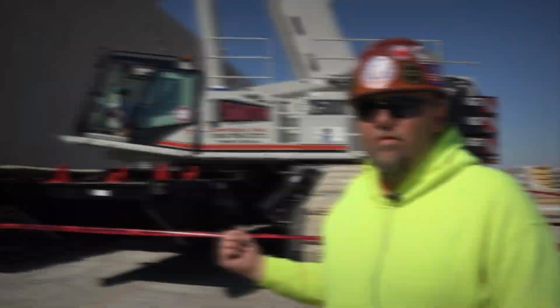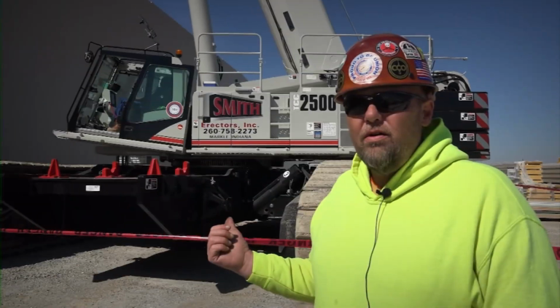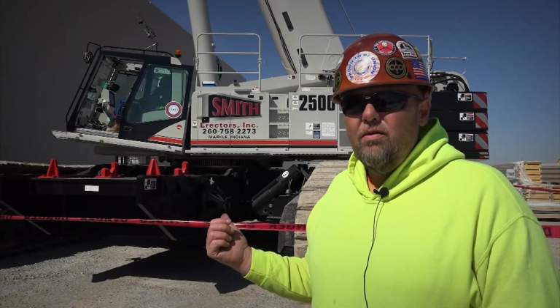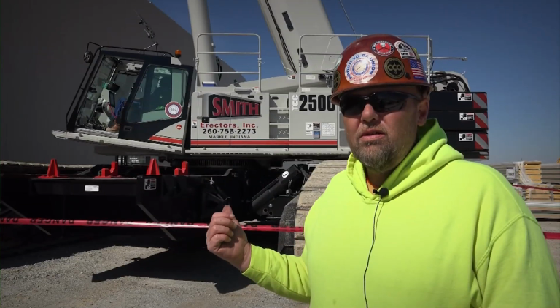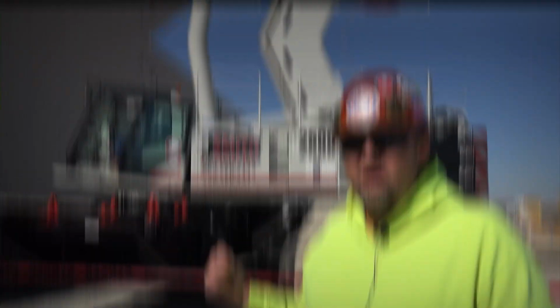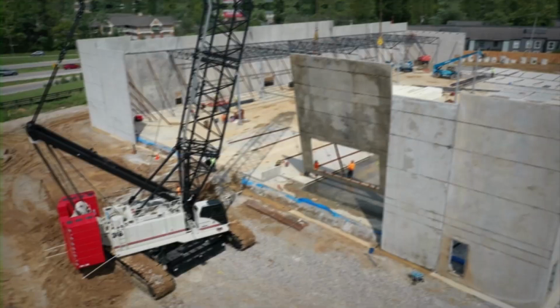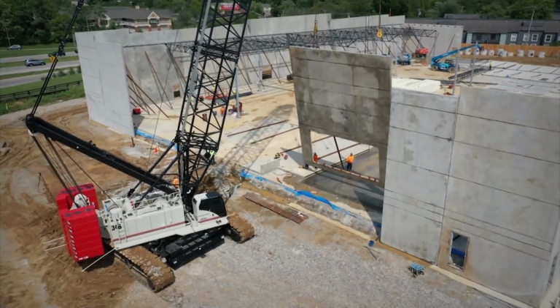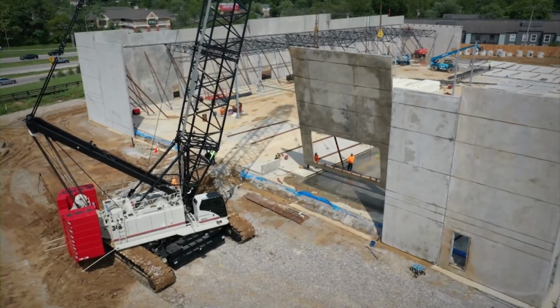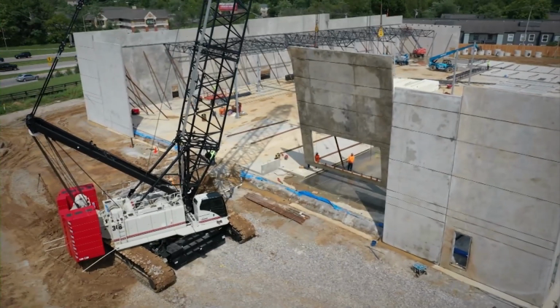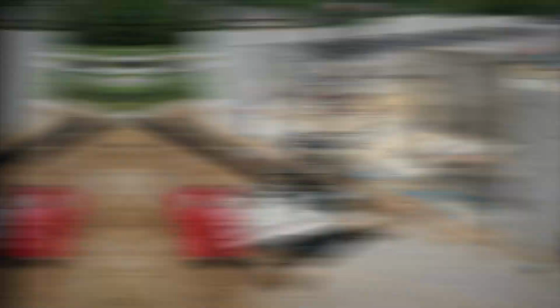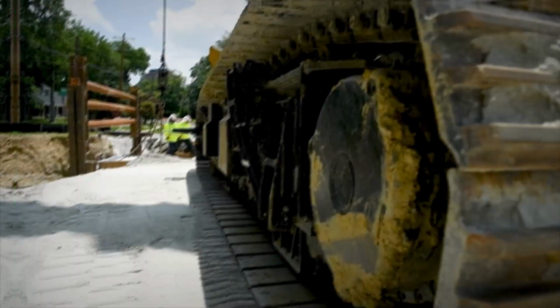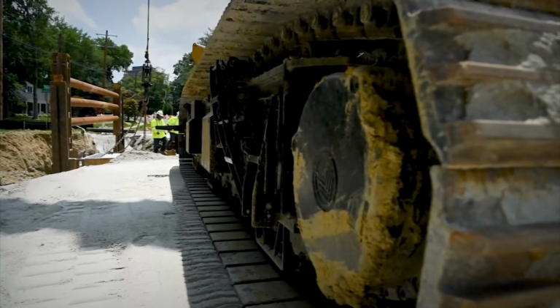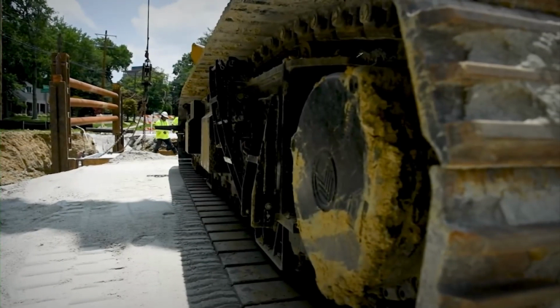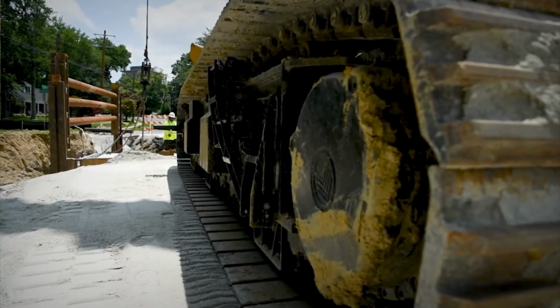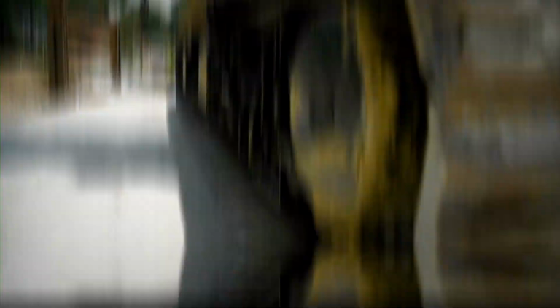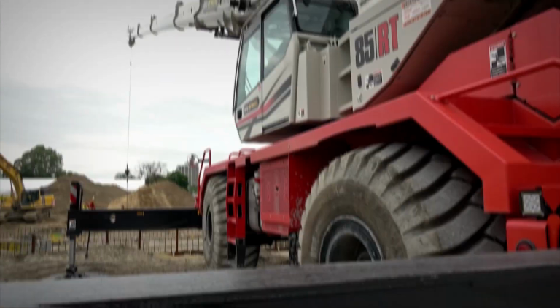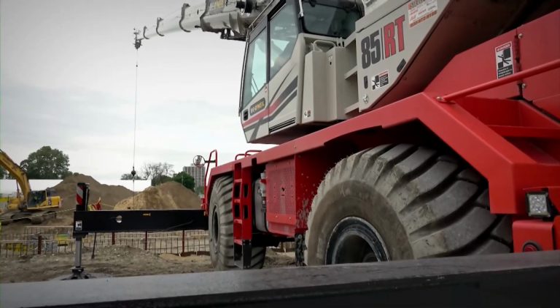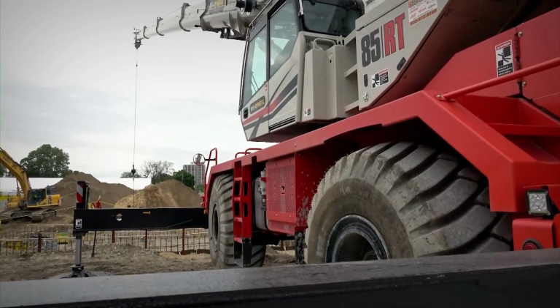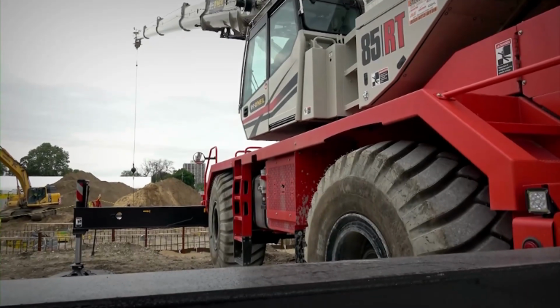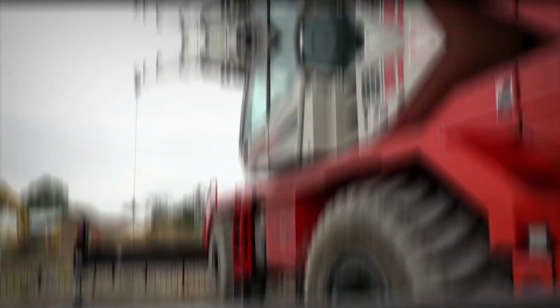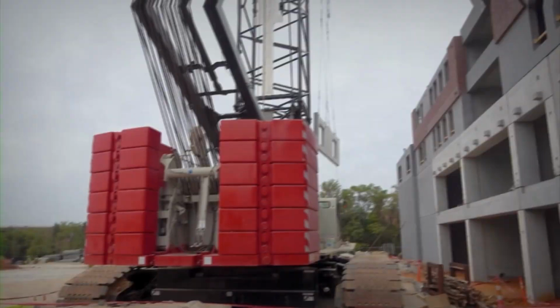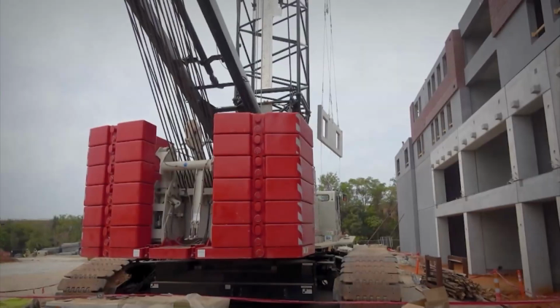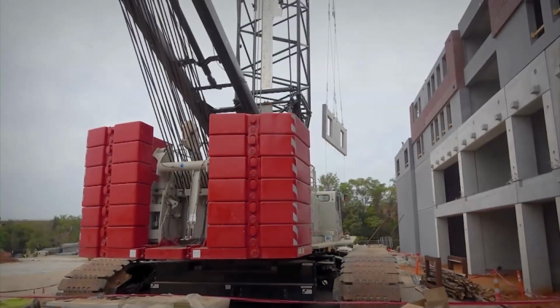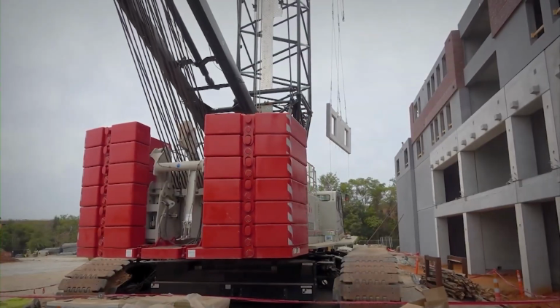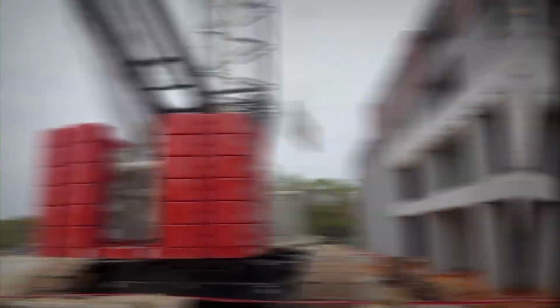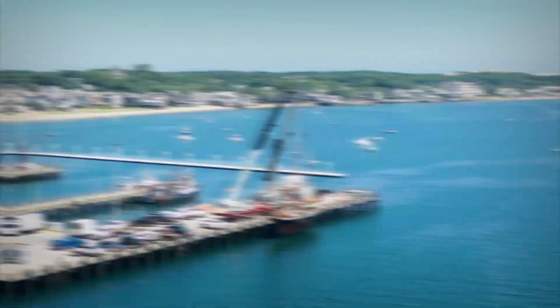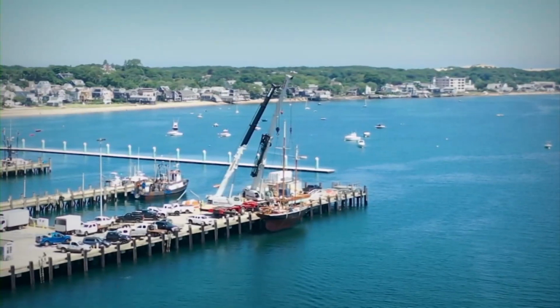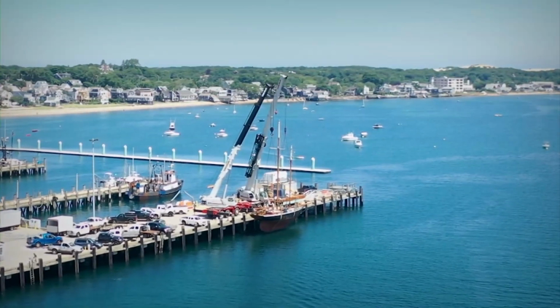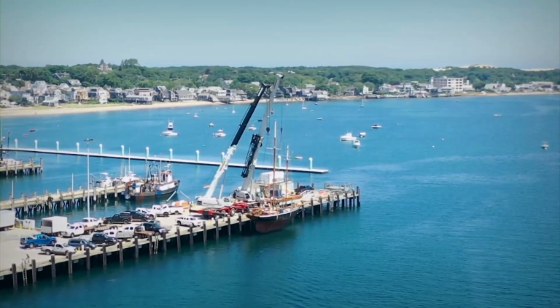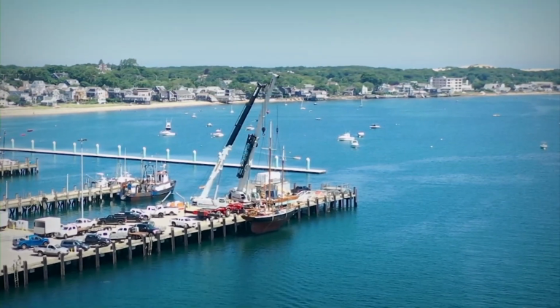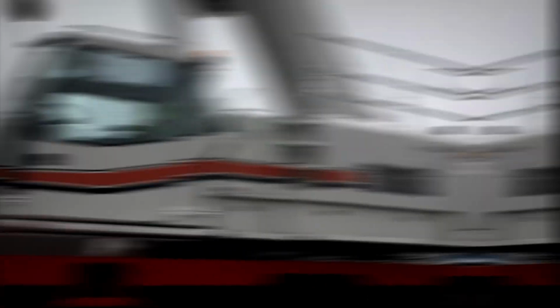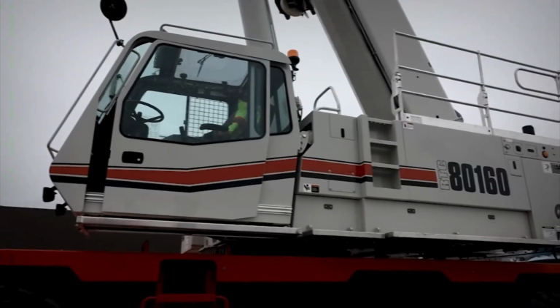Welcome to Crane Talk, powered by Link Belt Cranes, where we will focus on the people, places, and parts that truly make the difference.